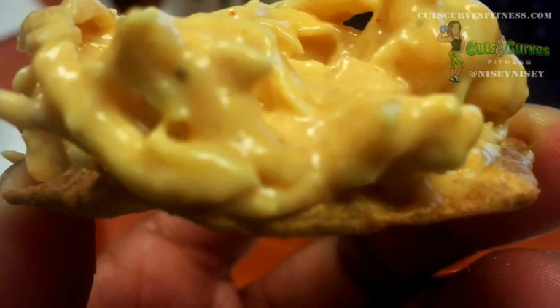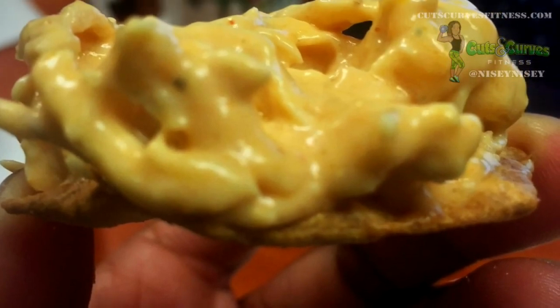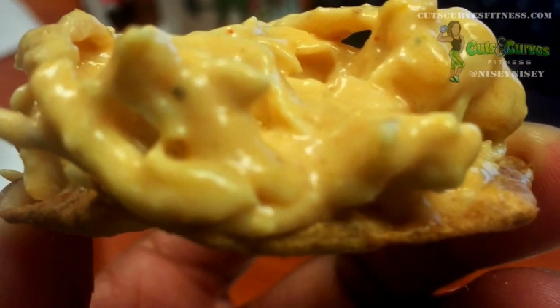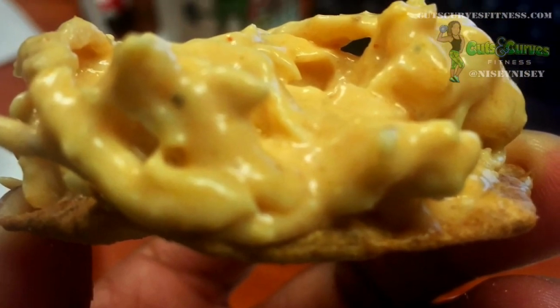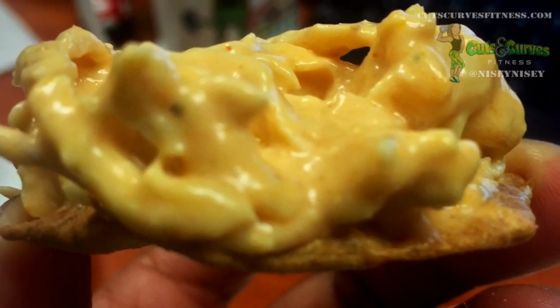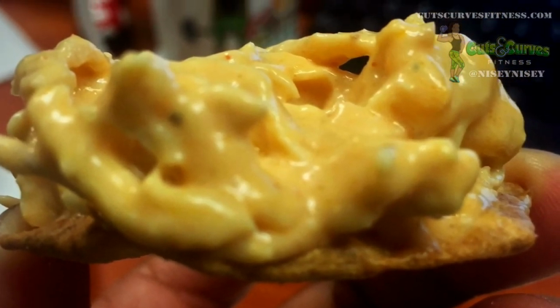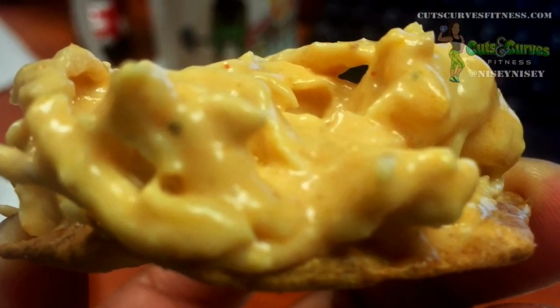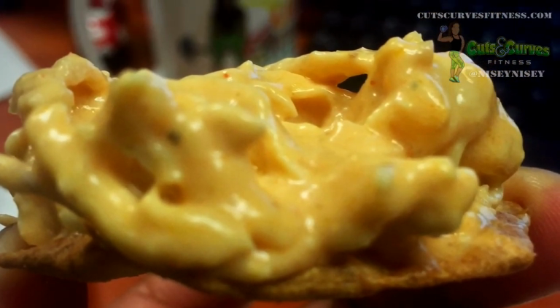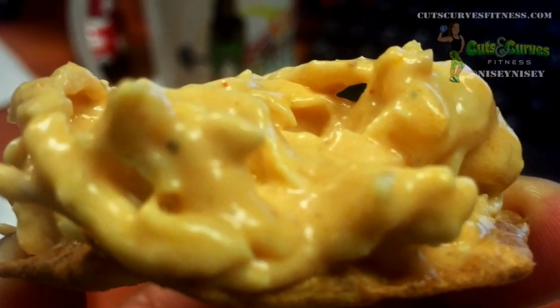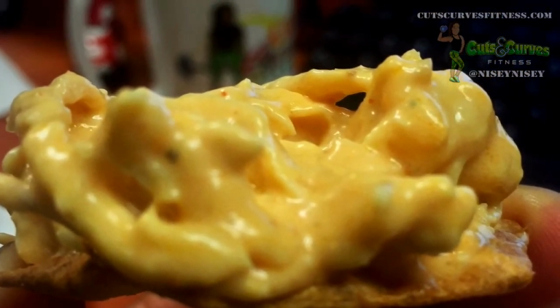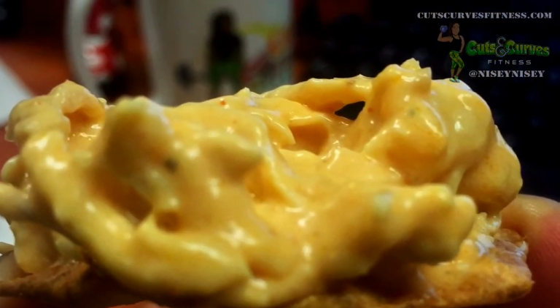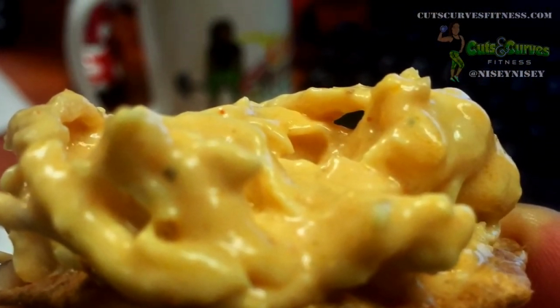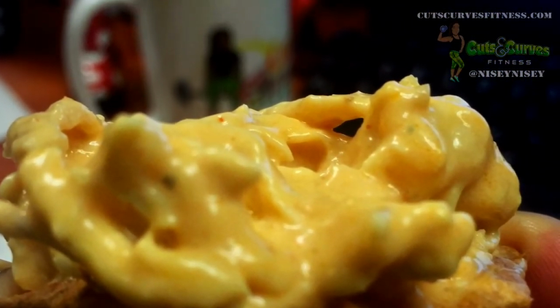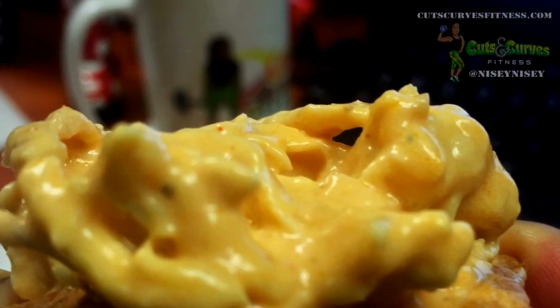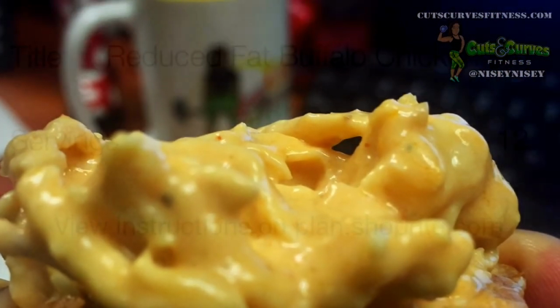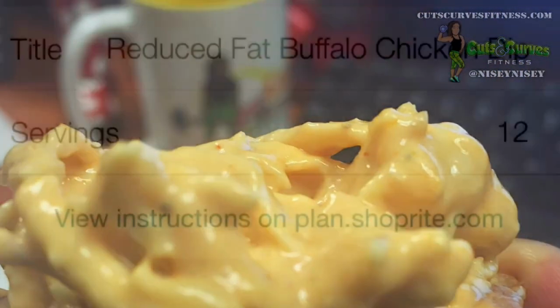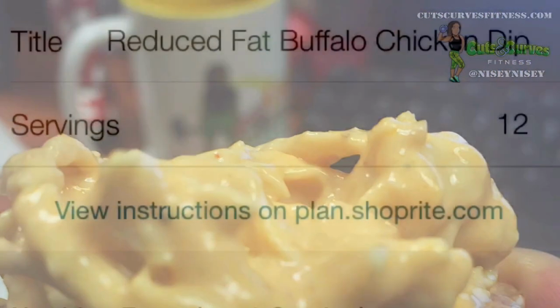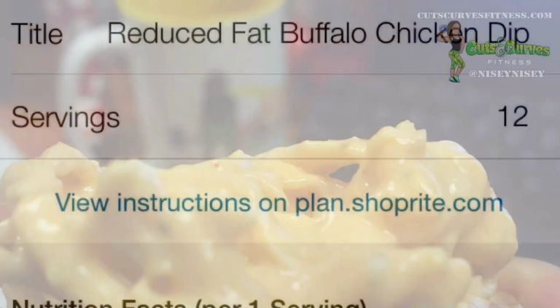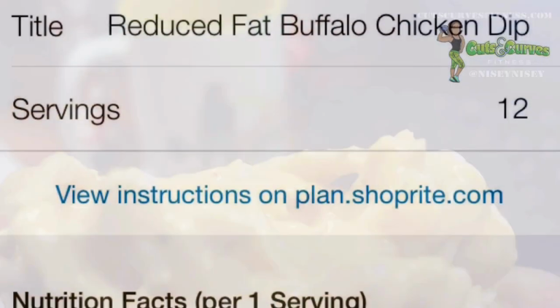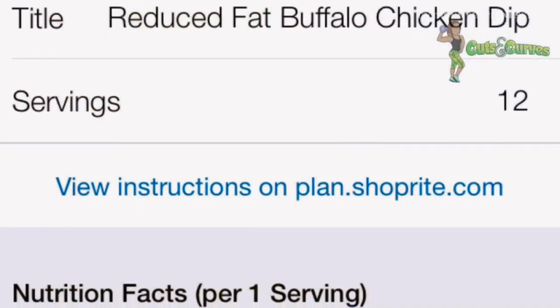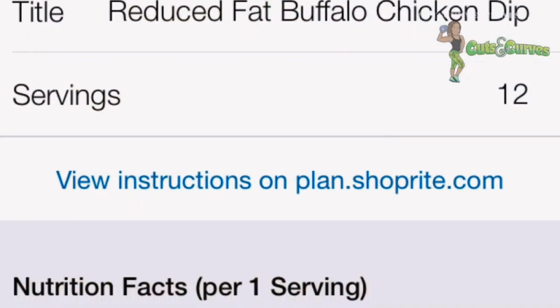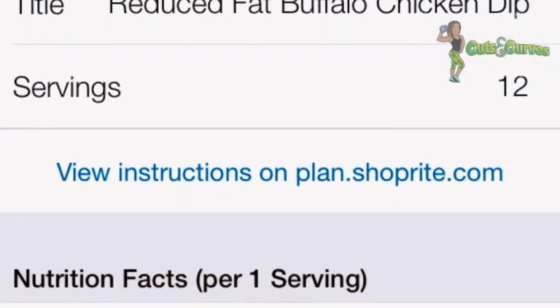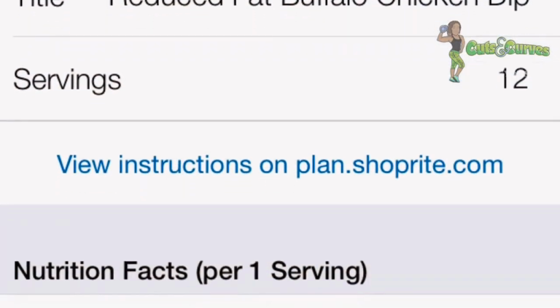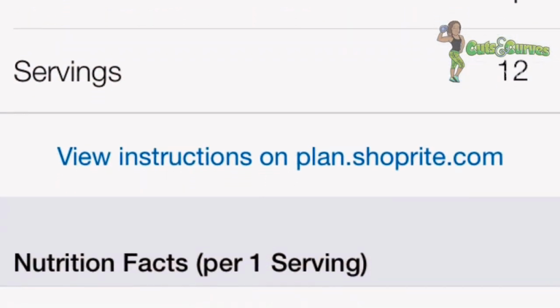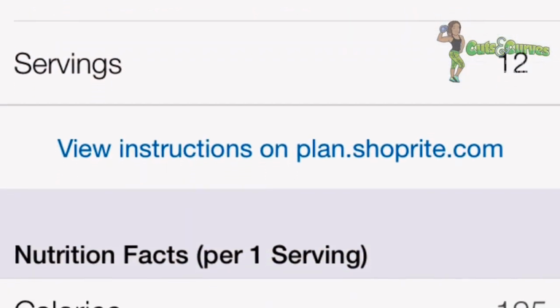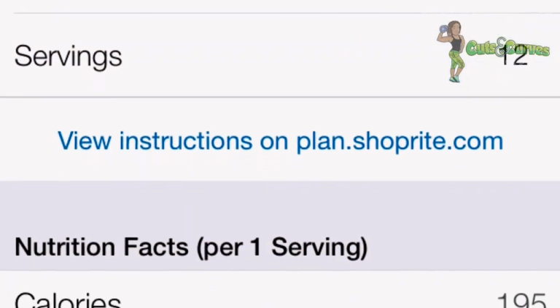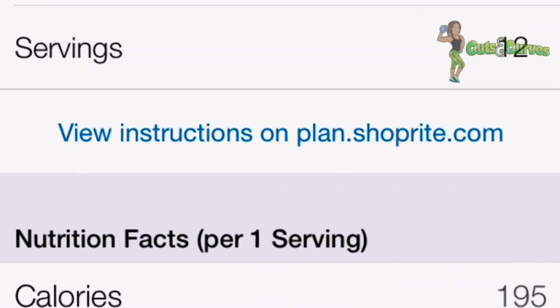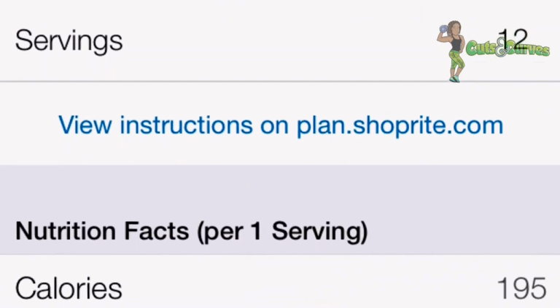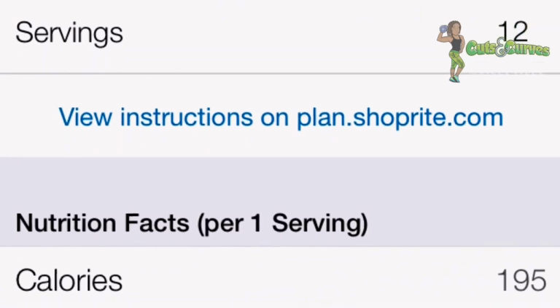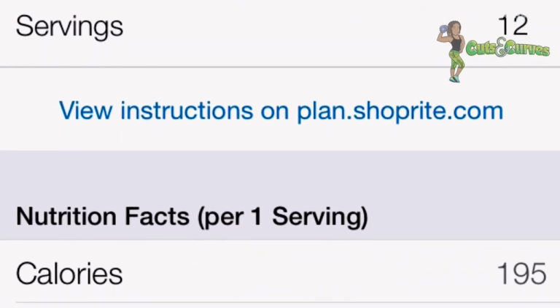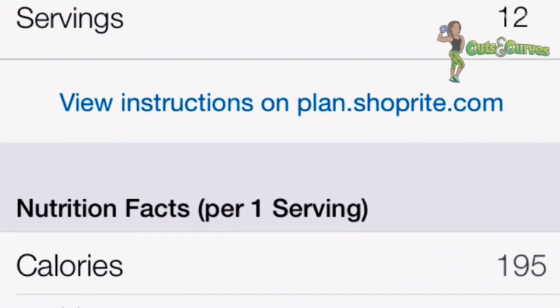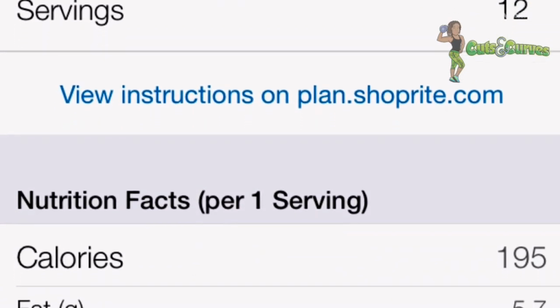It's so easy. Here's a quick macros breakdown: five grams of fat, eight grams of carbs, 28 grams of protein.